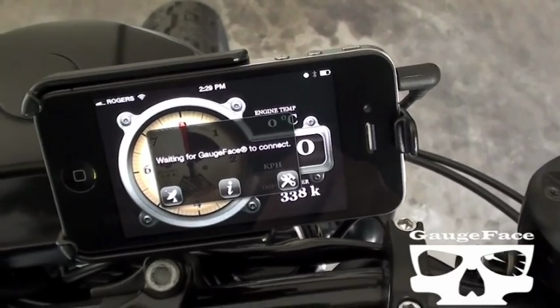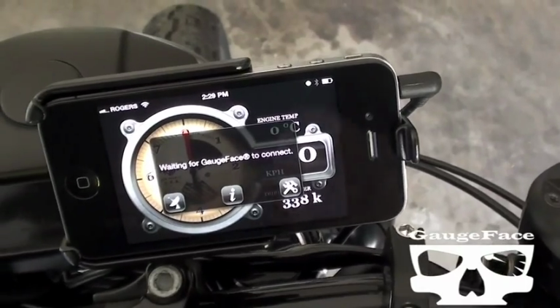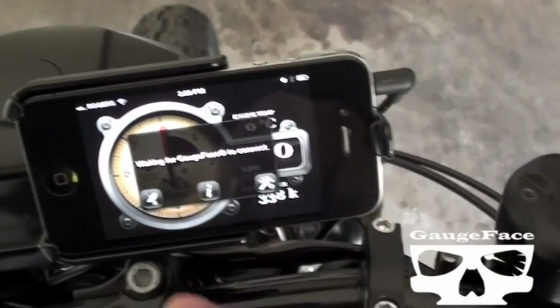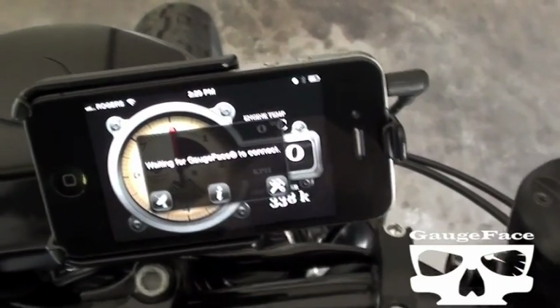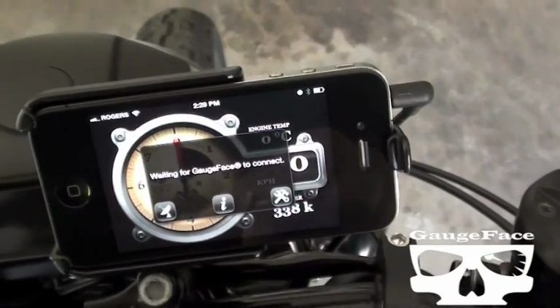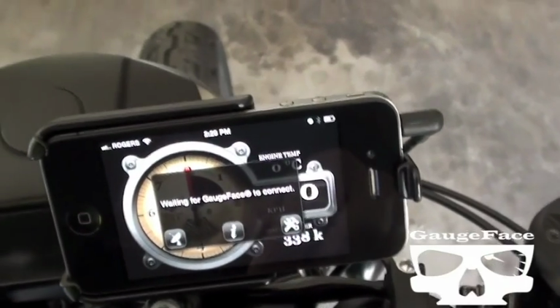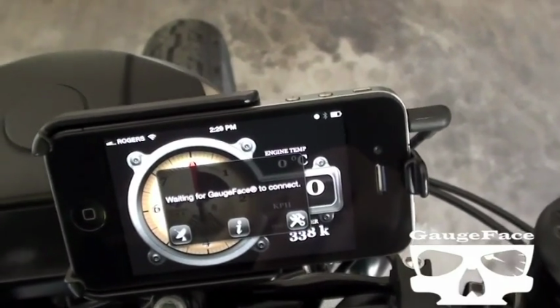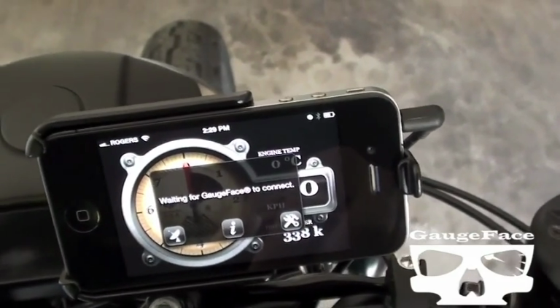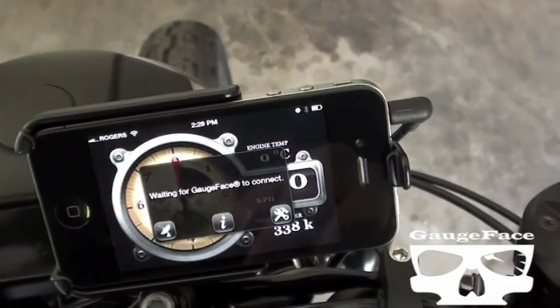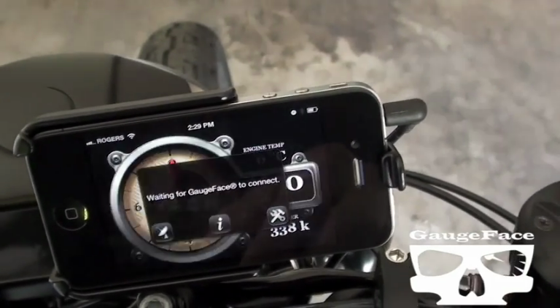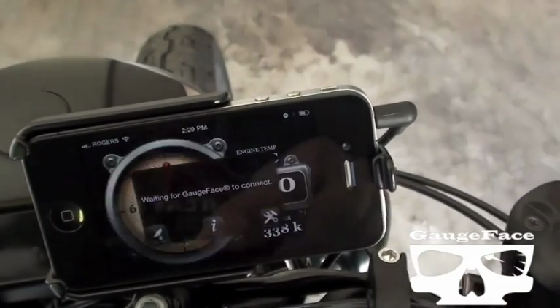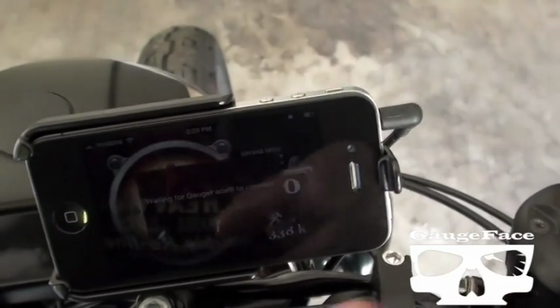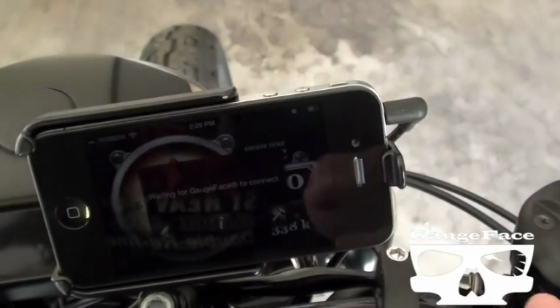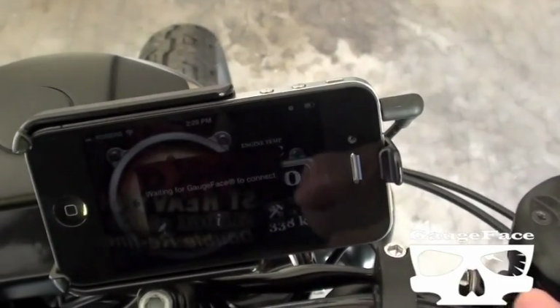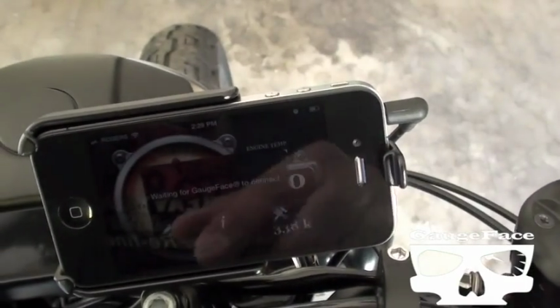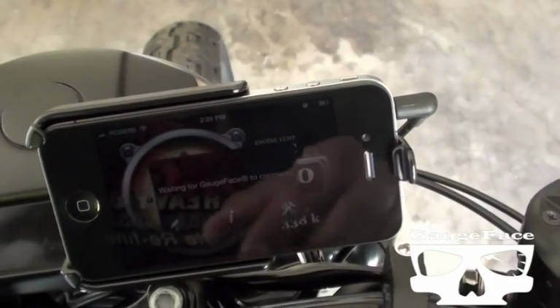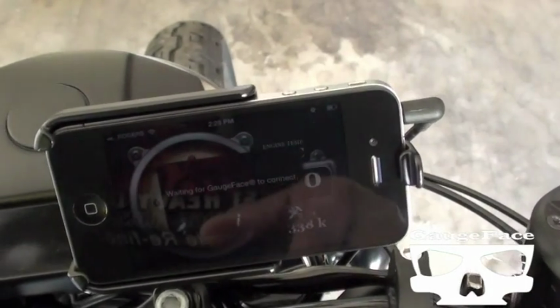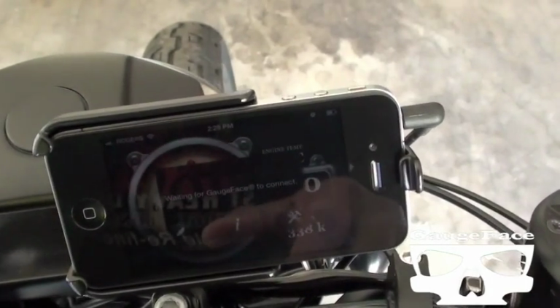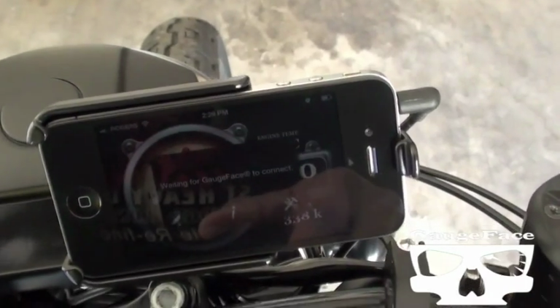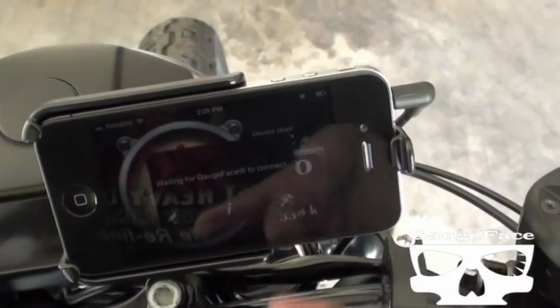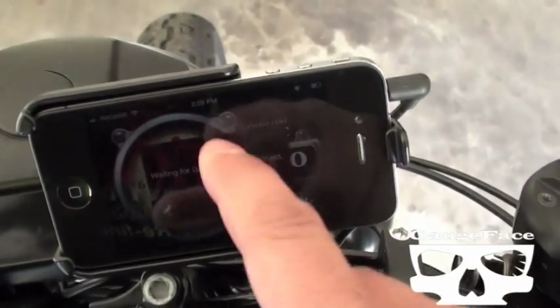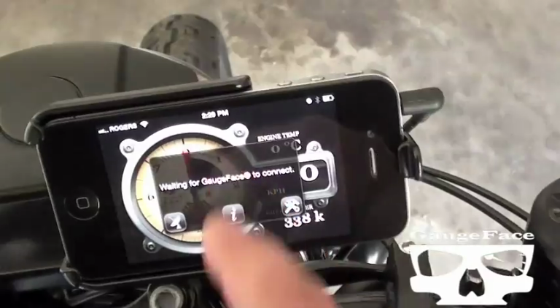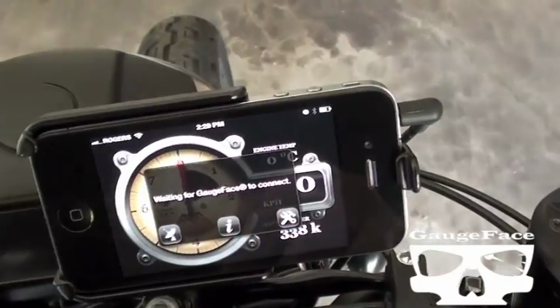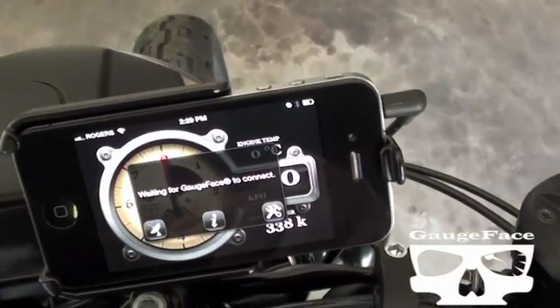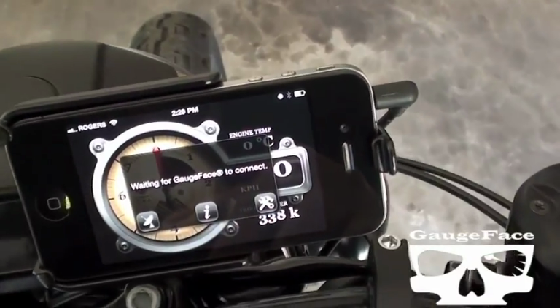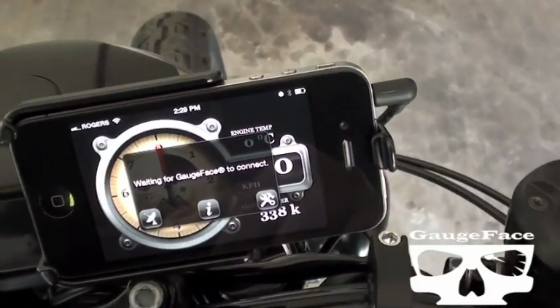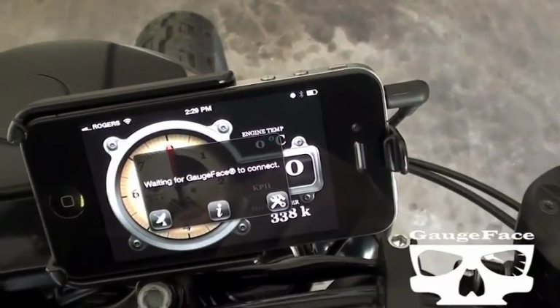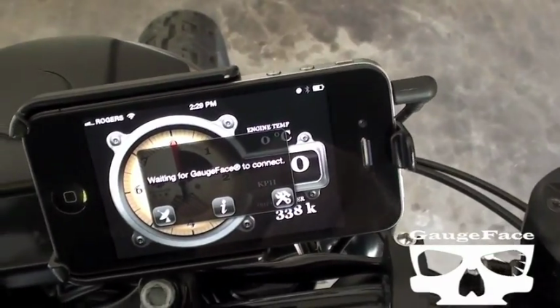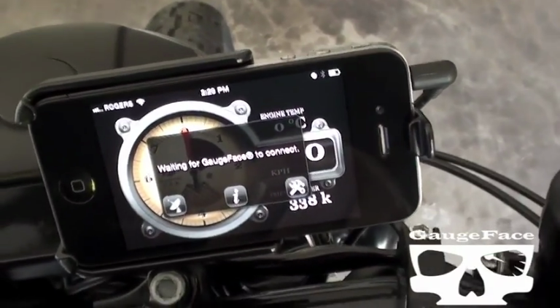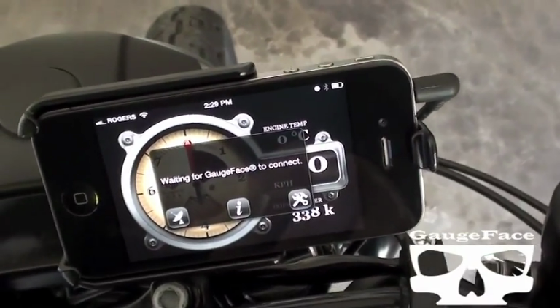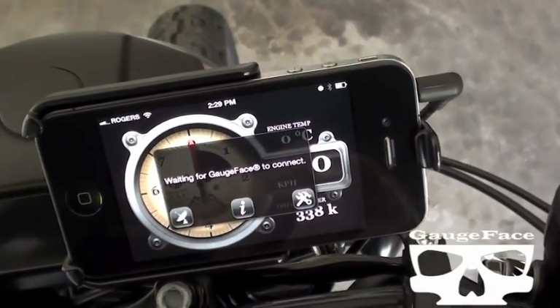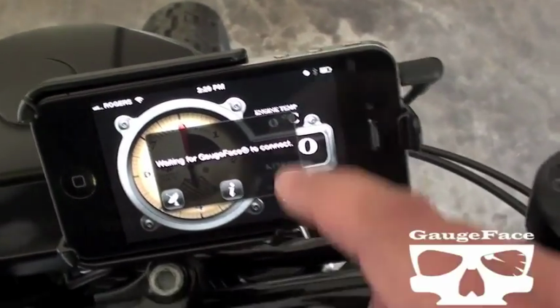Or touch and pan left or right to change the volume. So let's give it a shot.